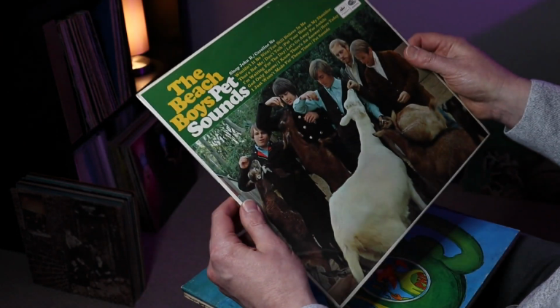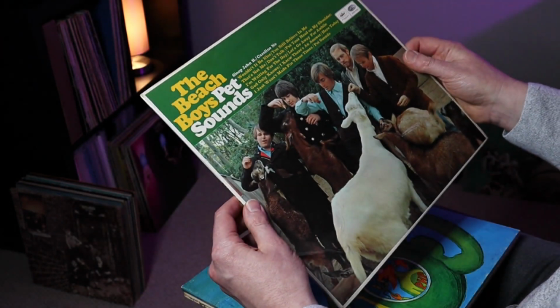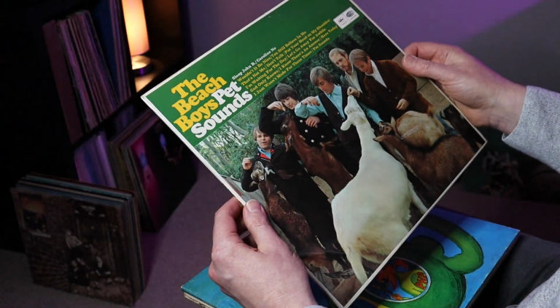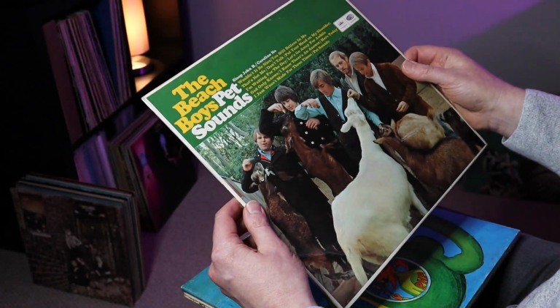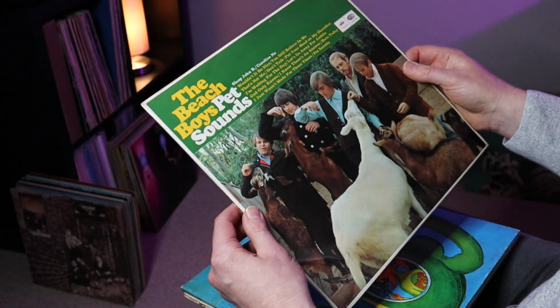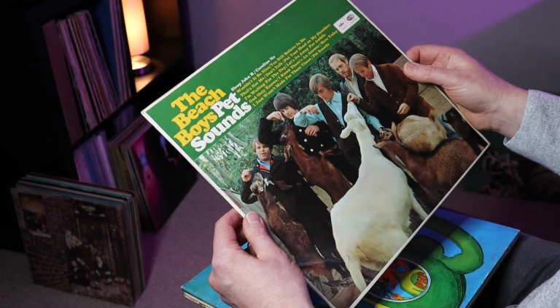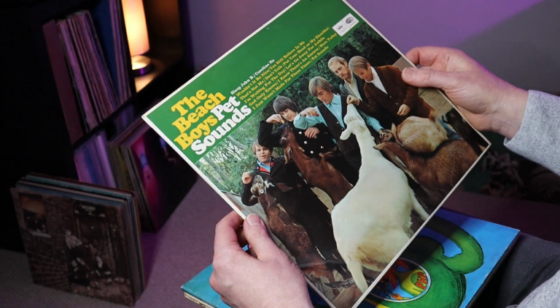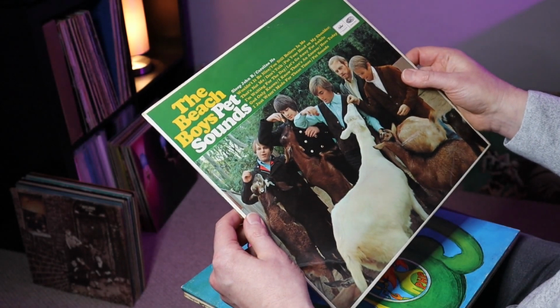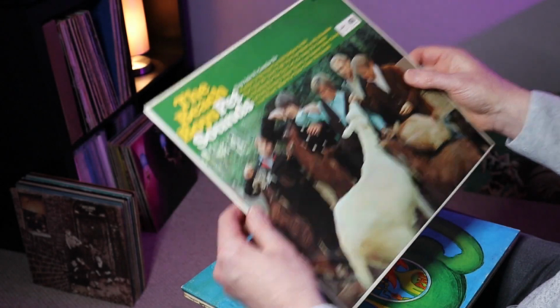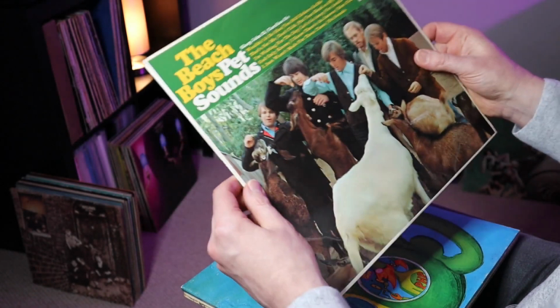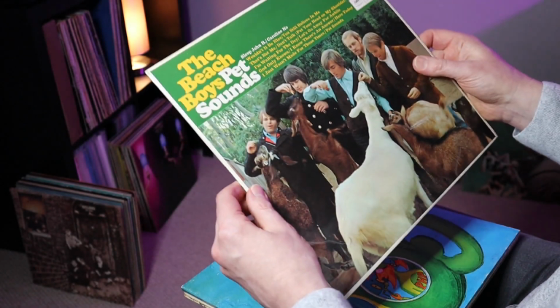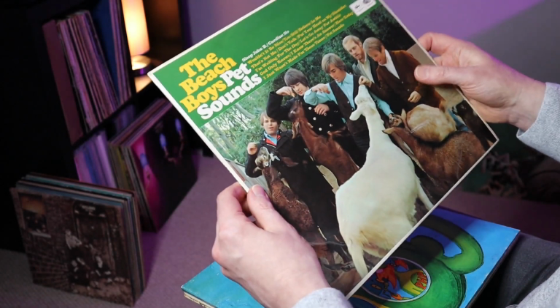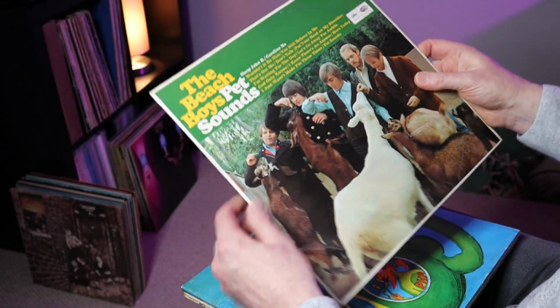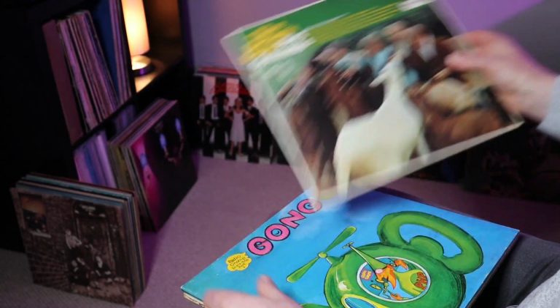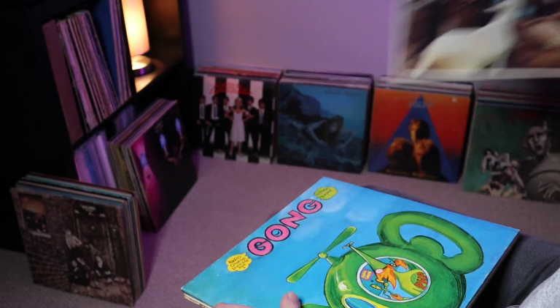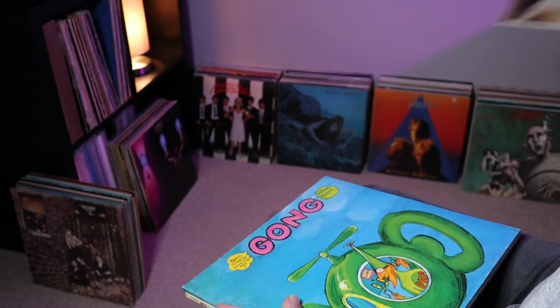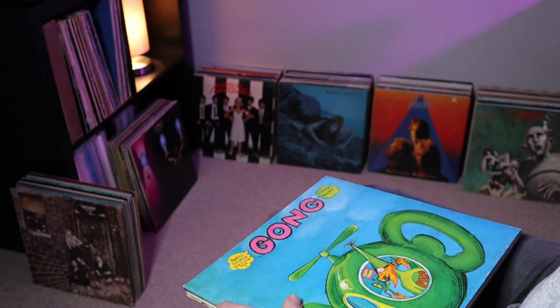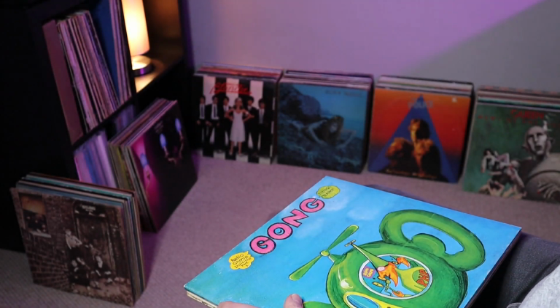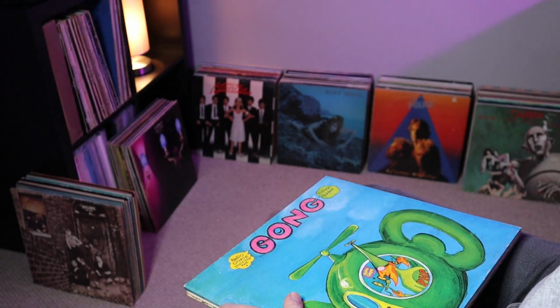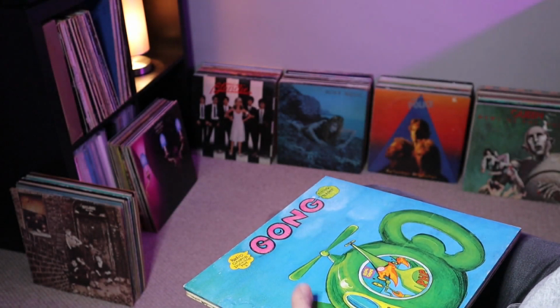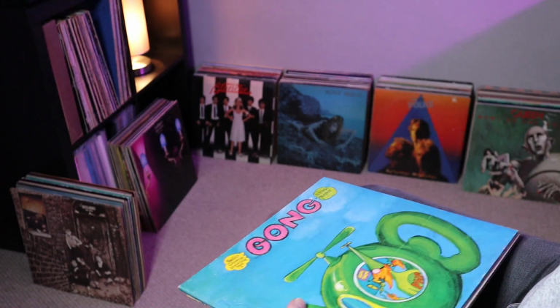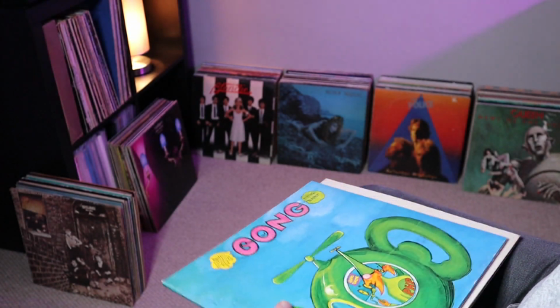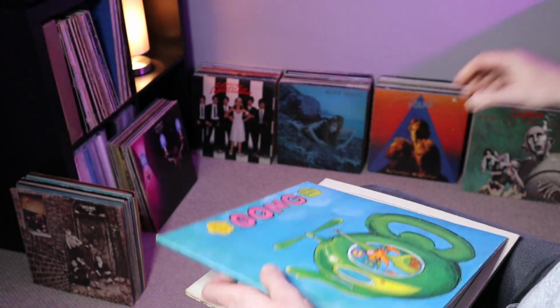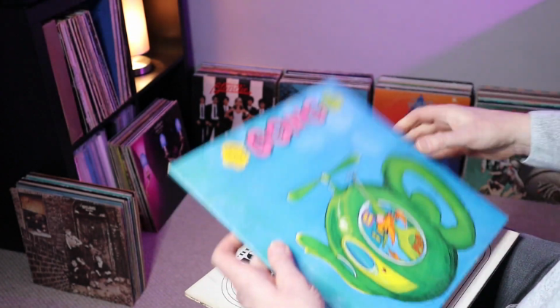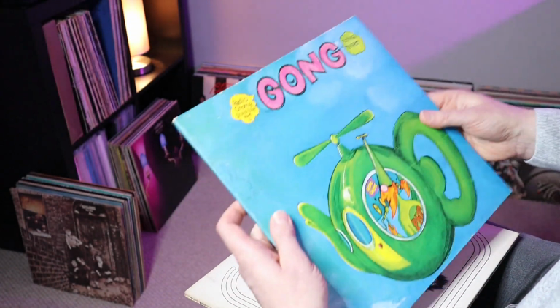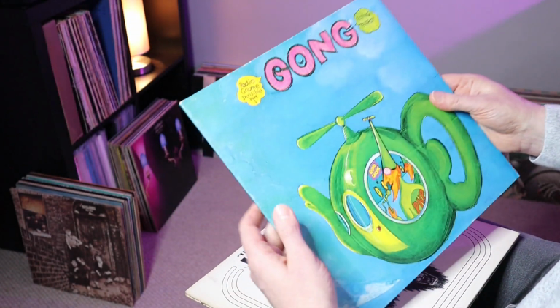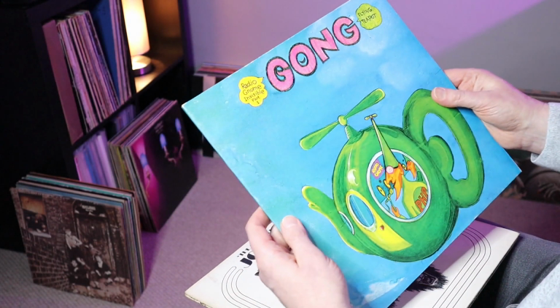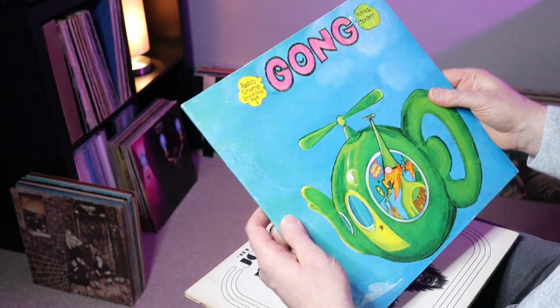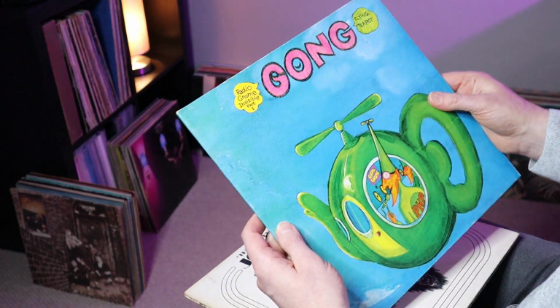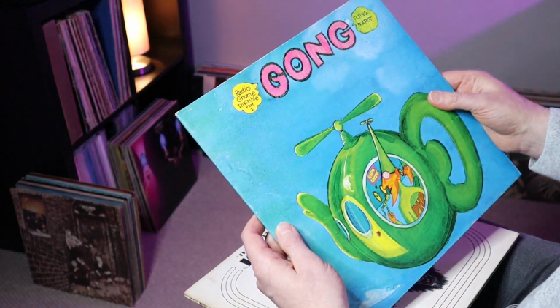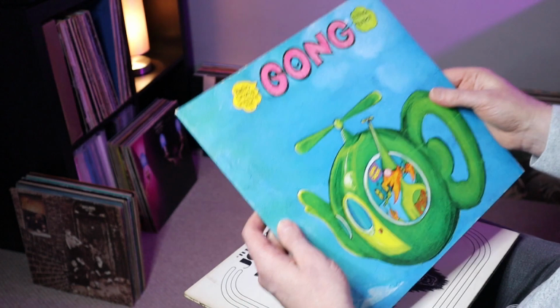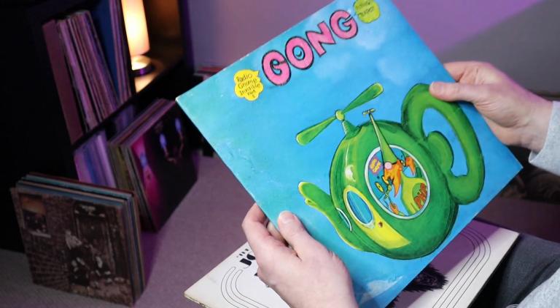The condition of this isn't that great — it's probably only a VG. There's a fair amount of wear and tear on that one. That's the Beach Boys Pet Sounds.